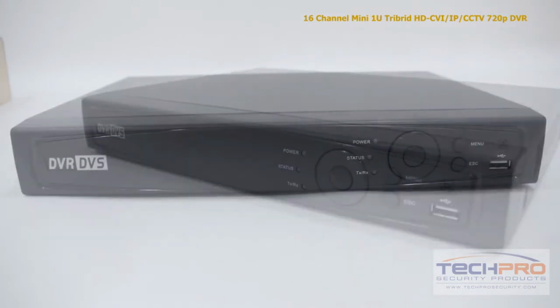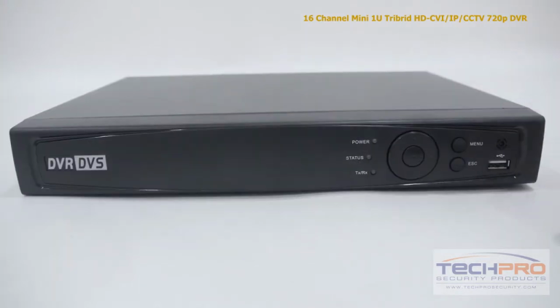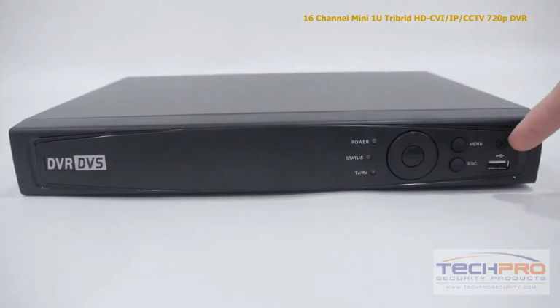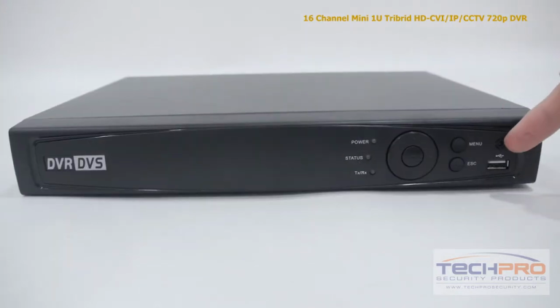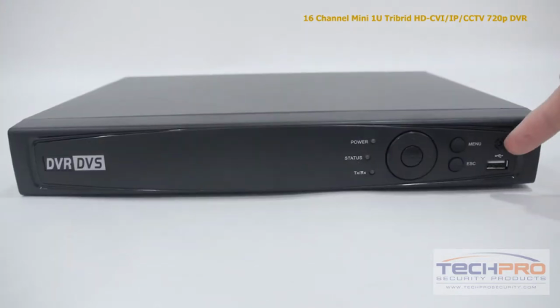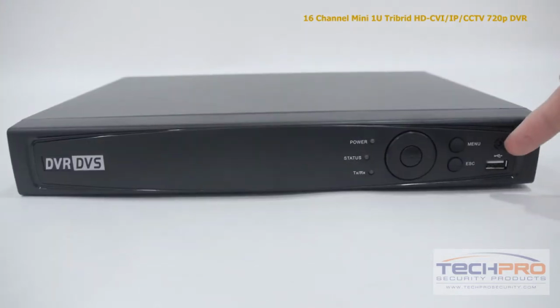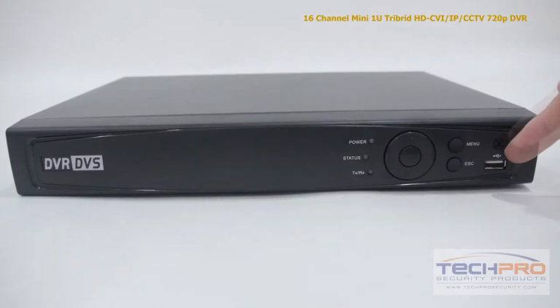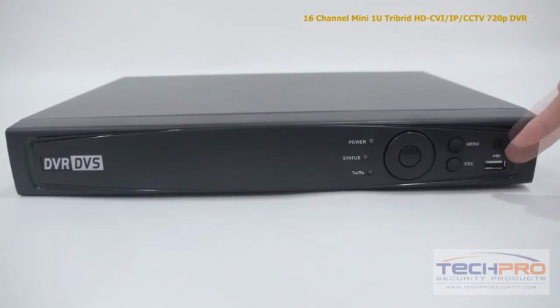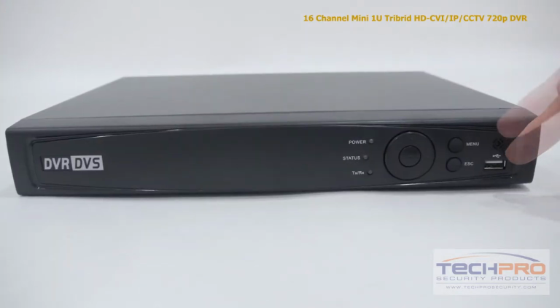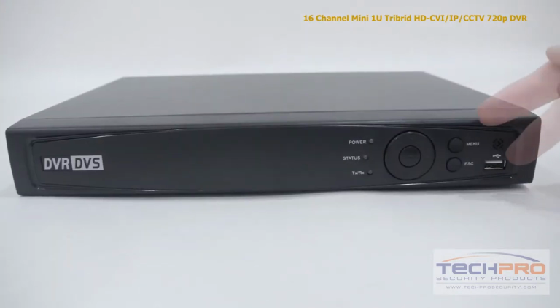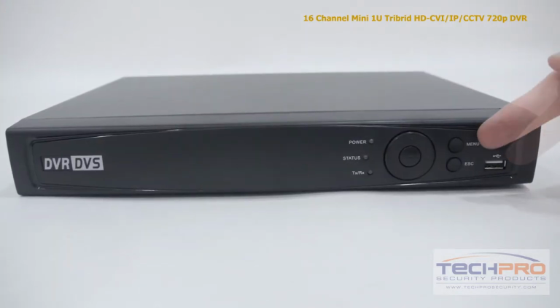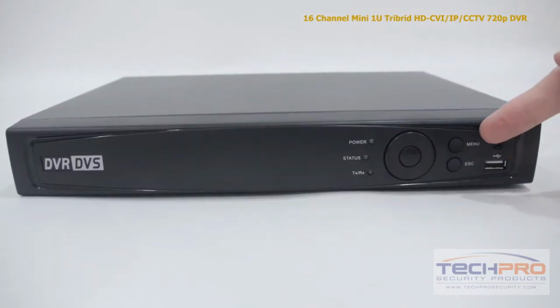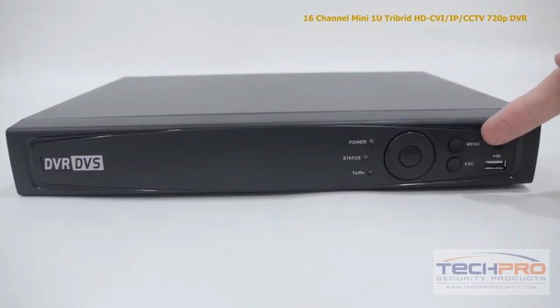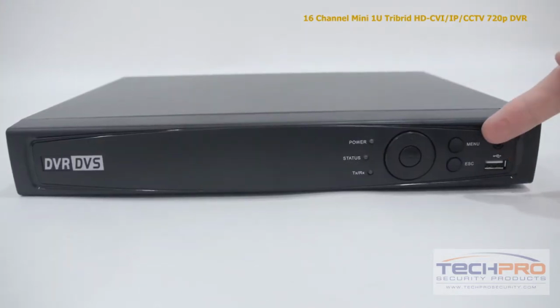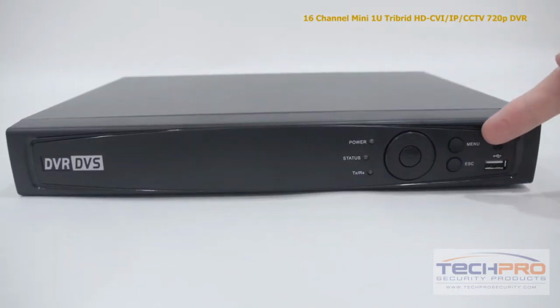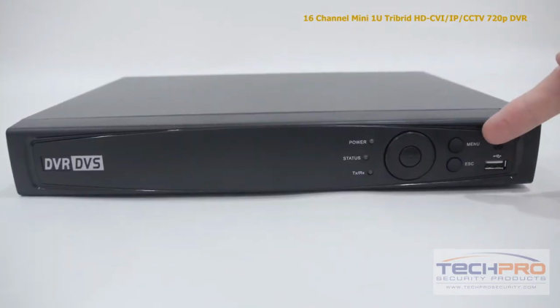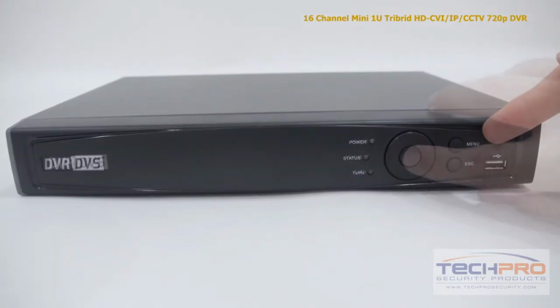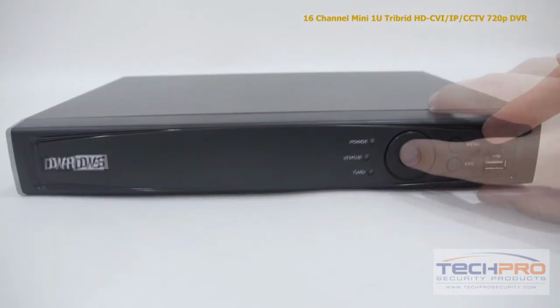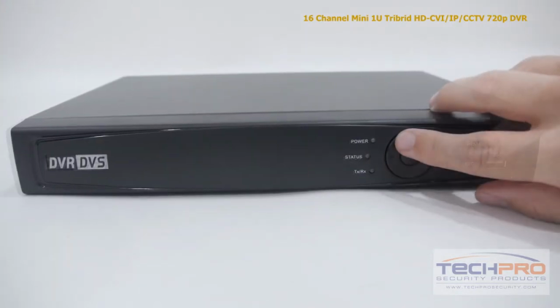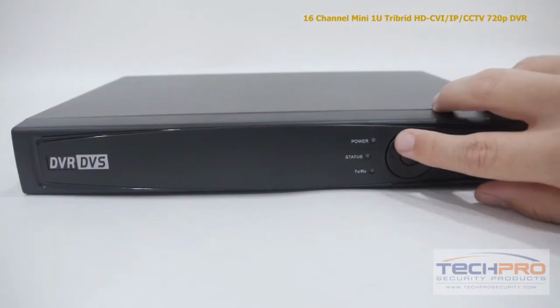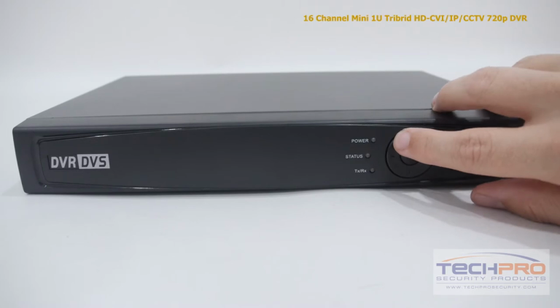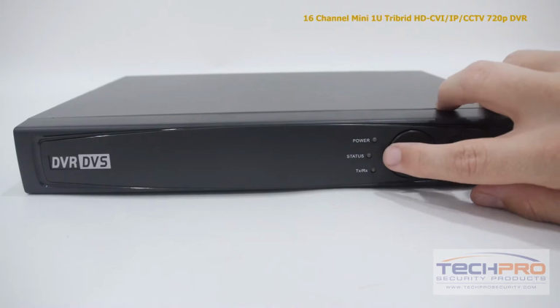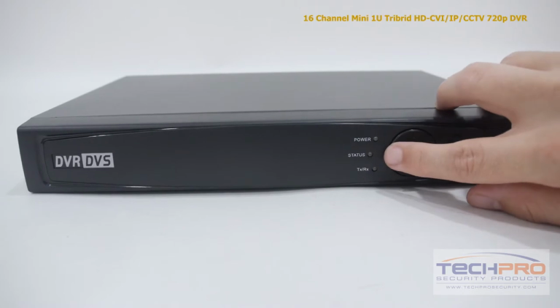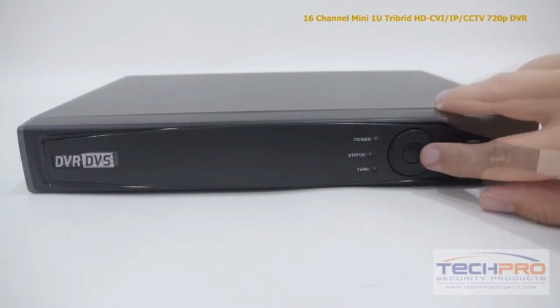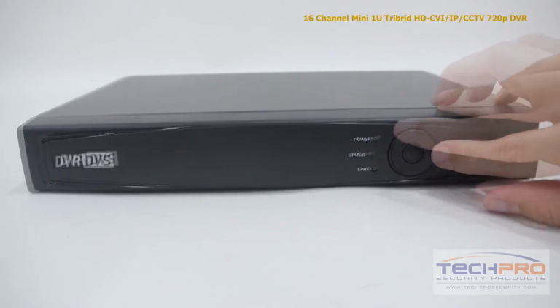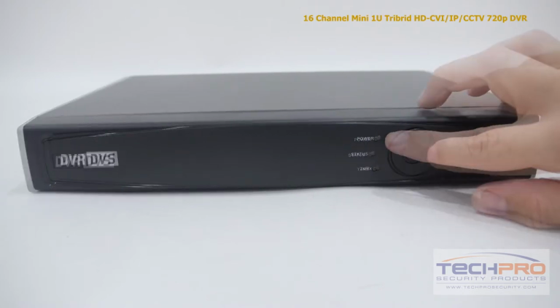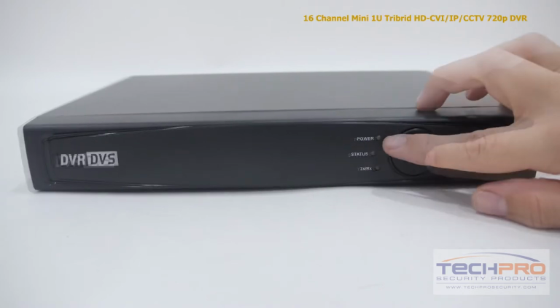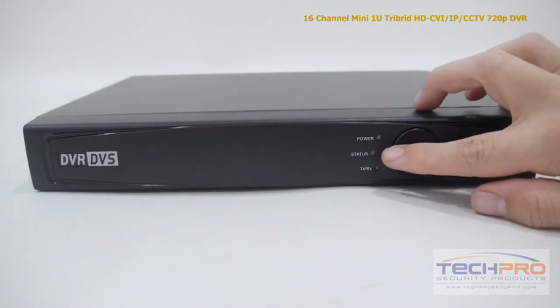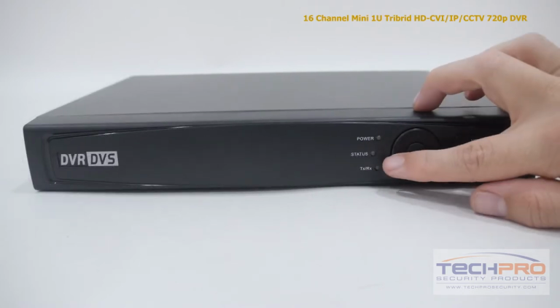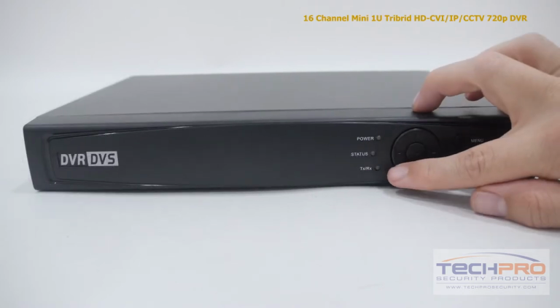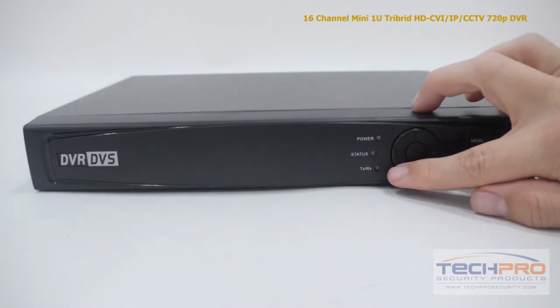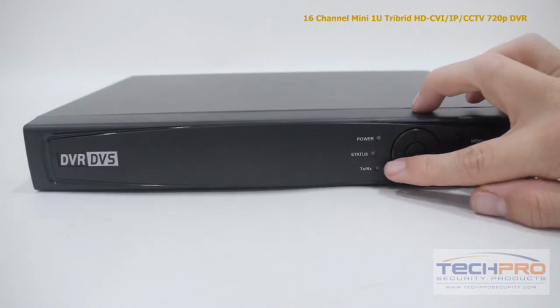On the front side you'll find the IR sensor and front USB port, the menu buttons, interface navigation pad, and indicator lights.